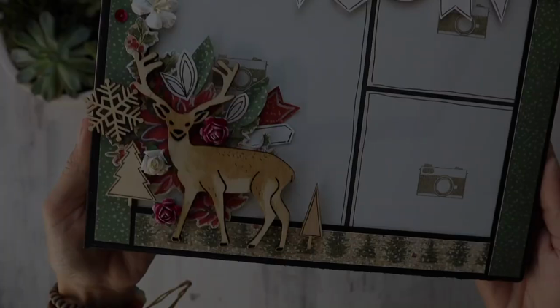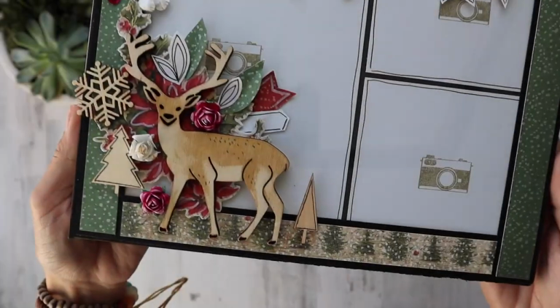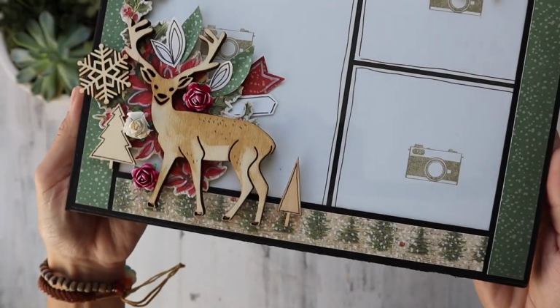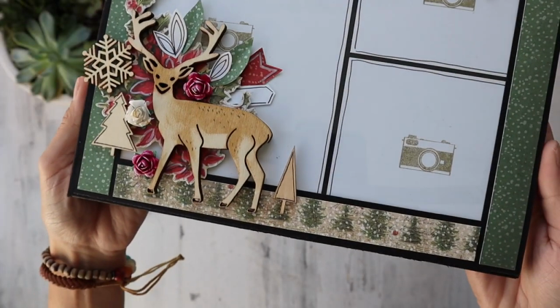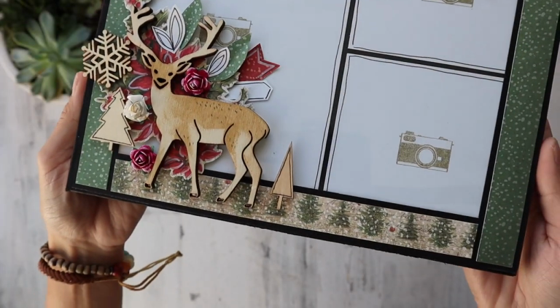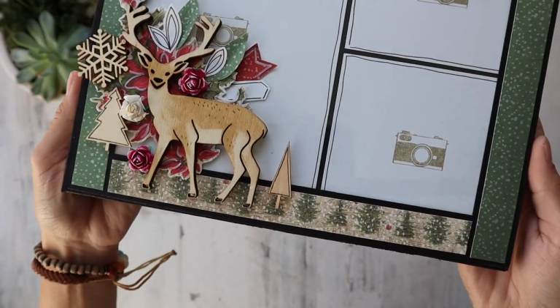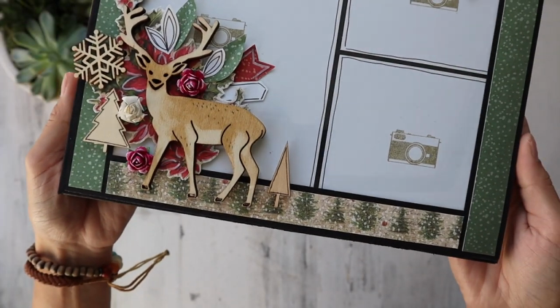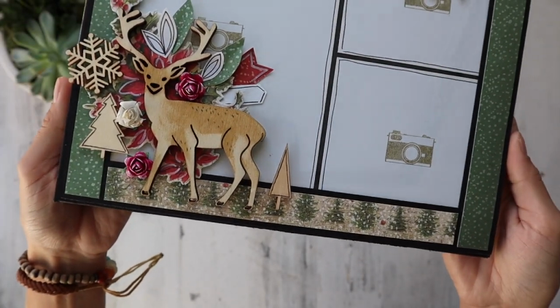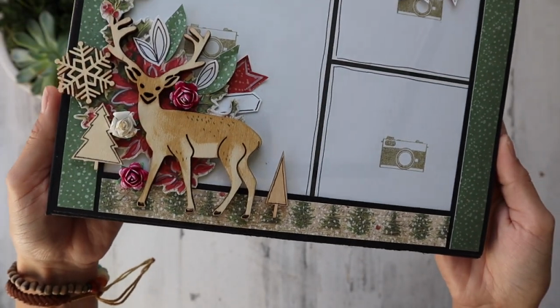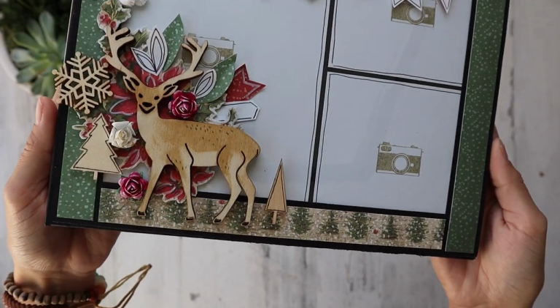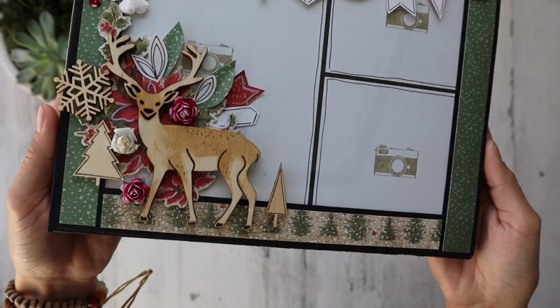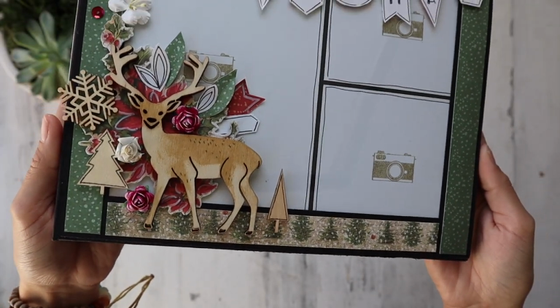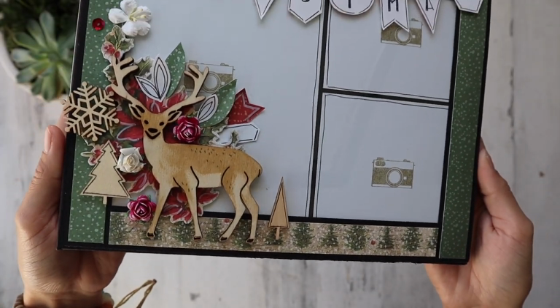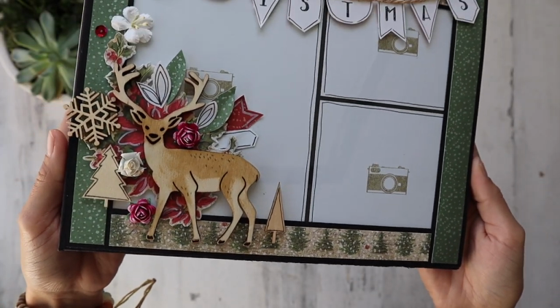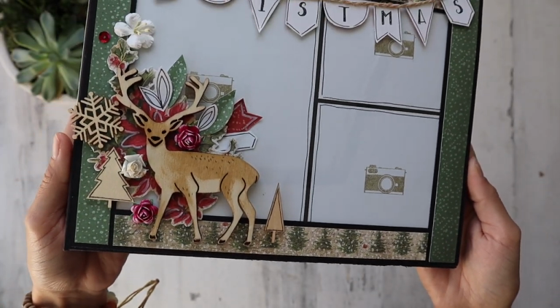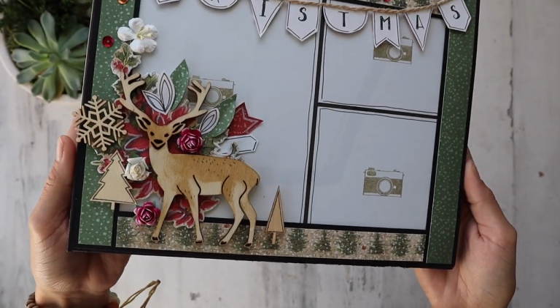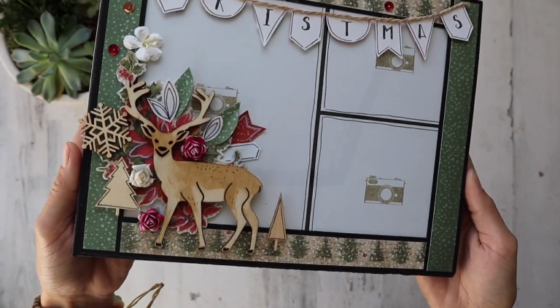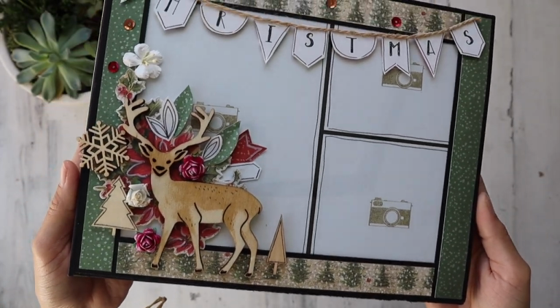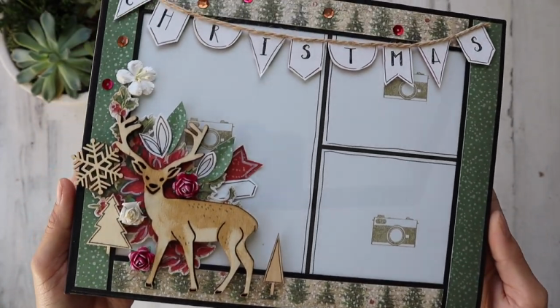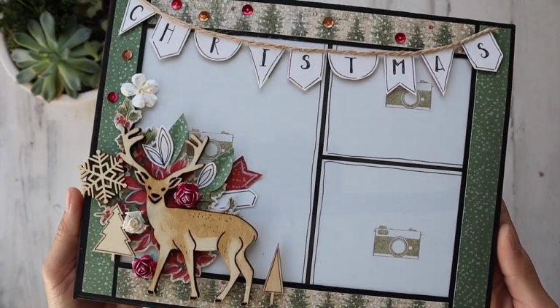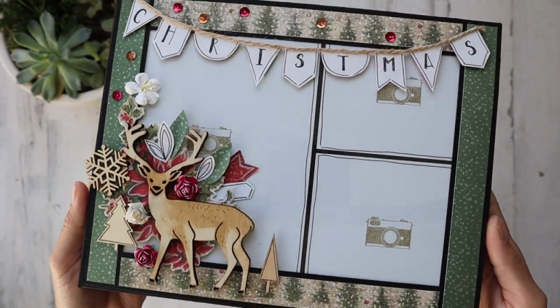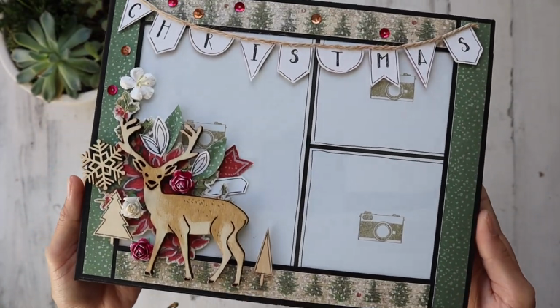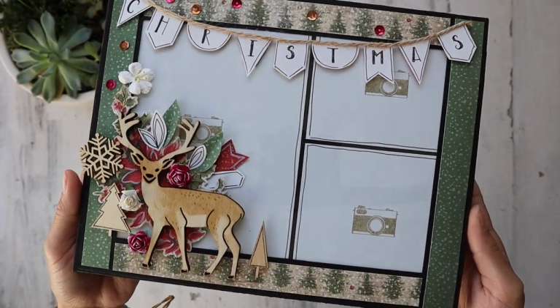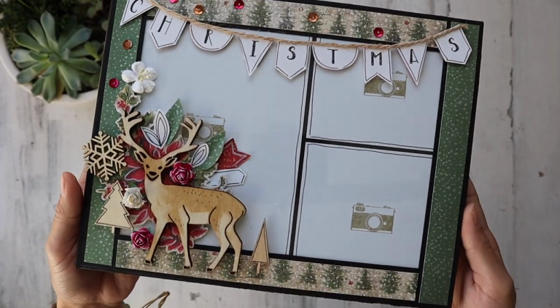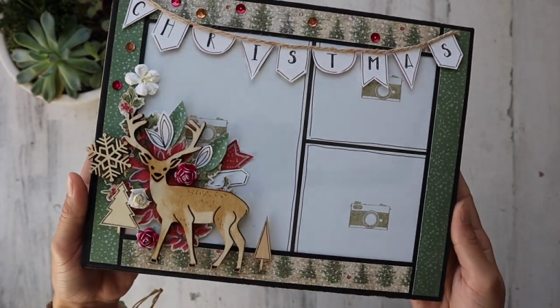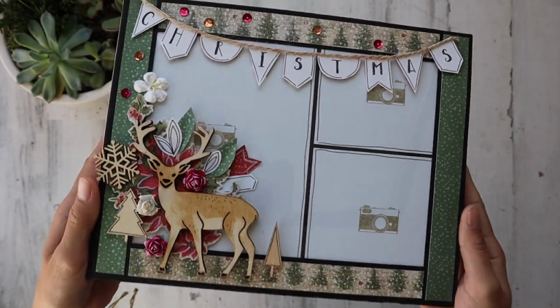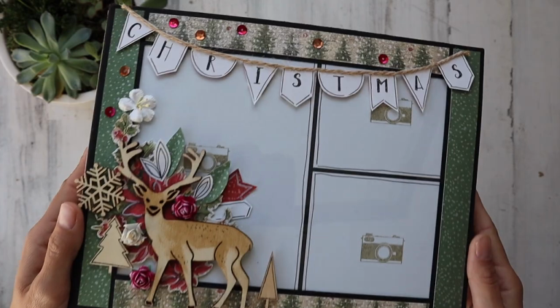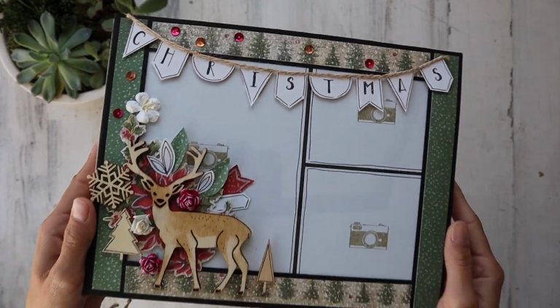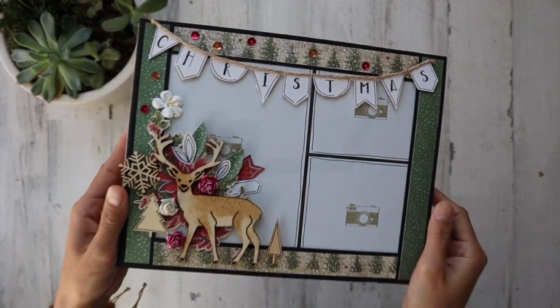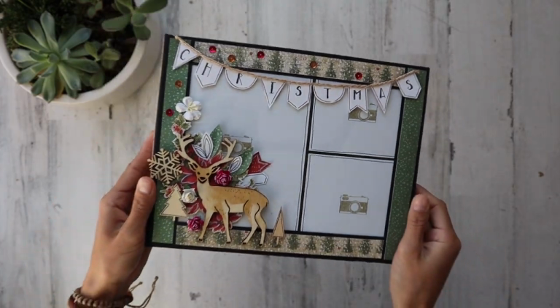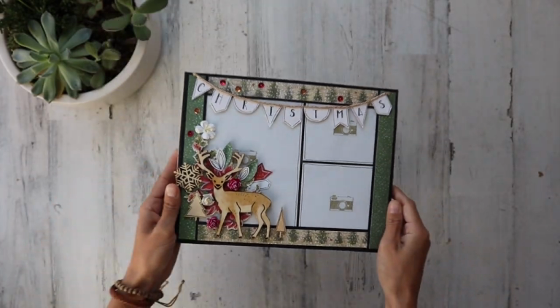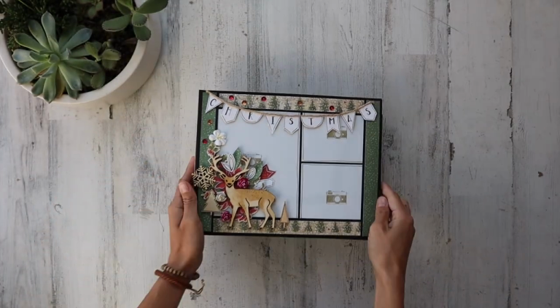Hello everyone, it's Frances with Your Book of Memories. I've got a Christmas project share — let's look through it together.